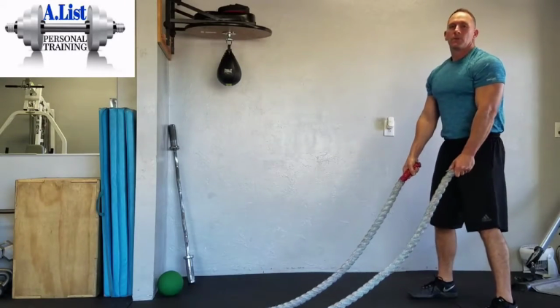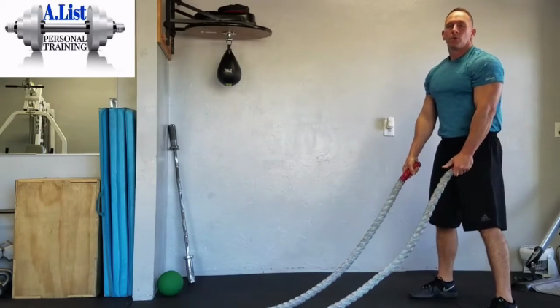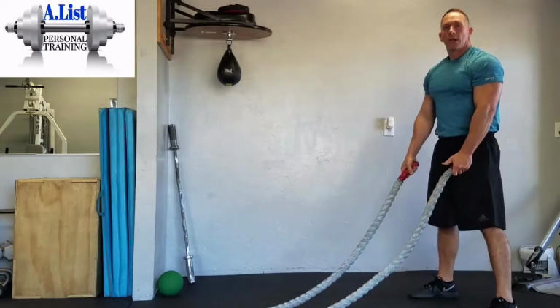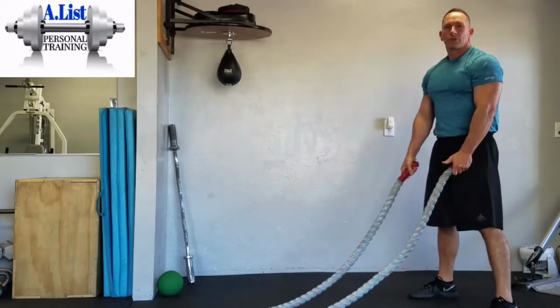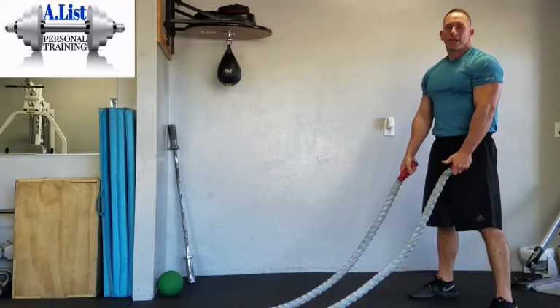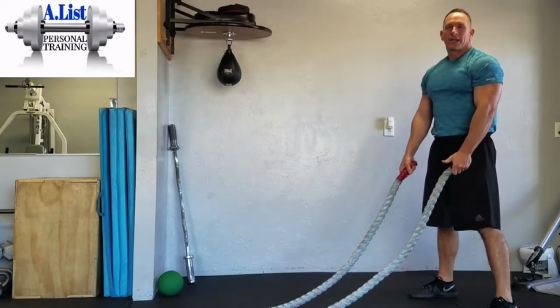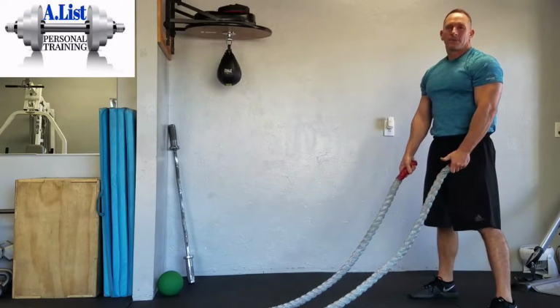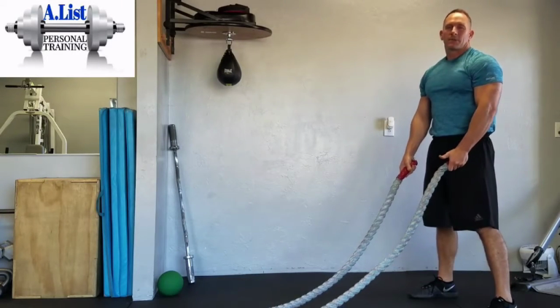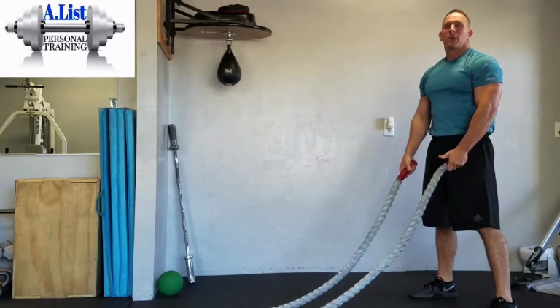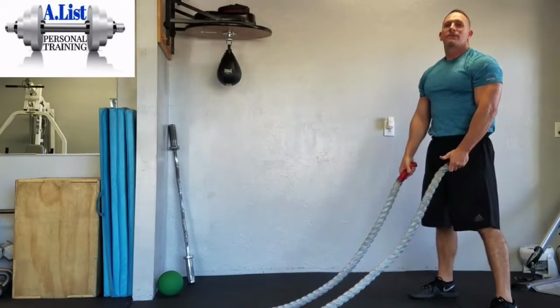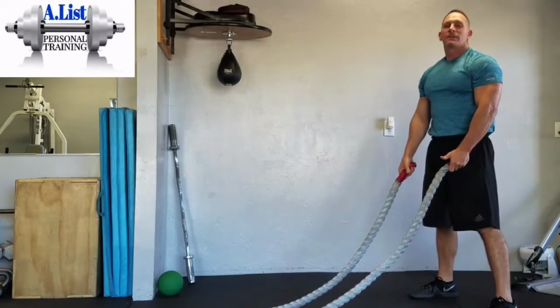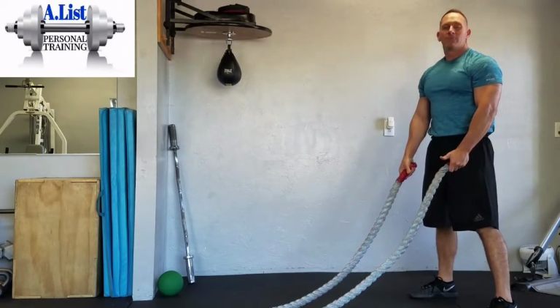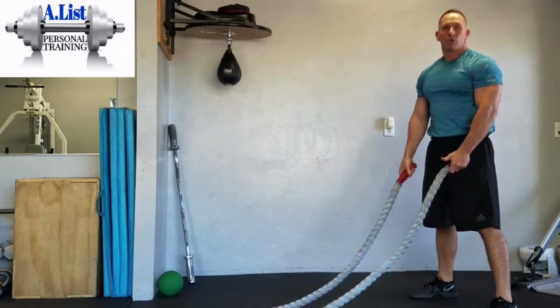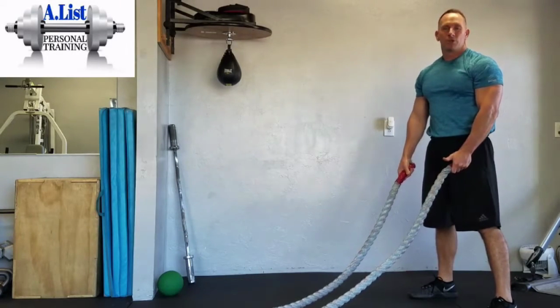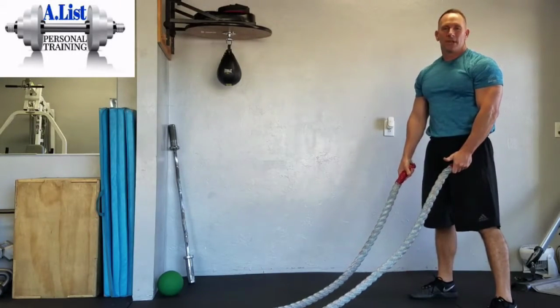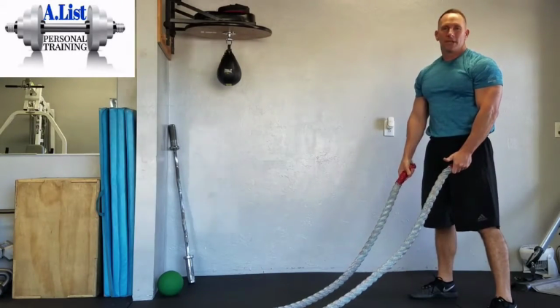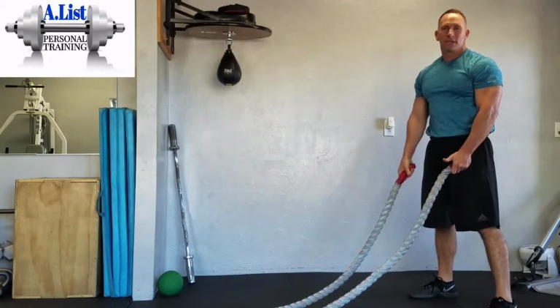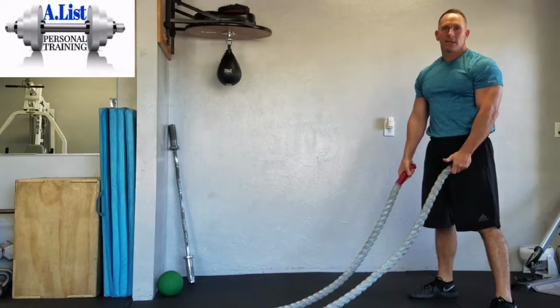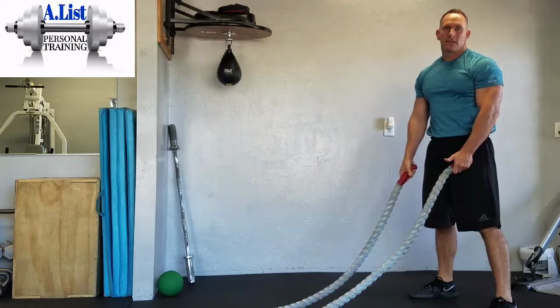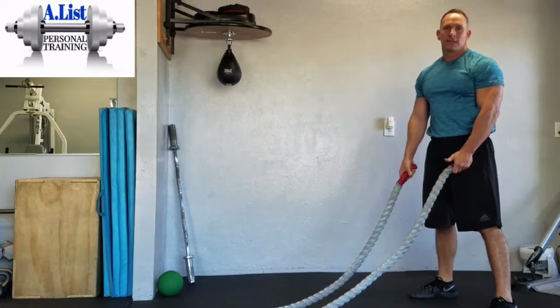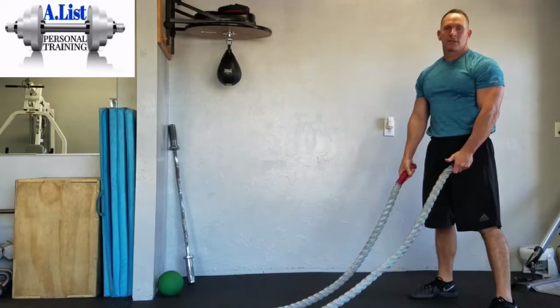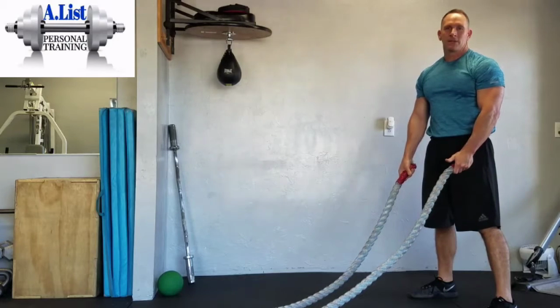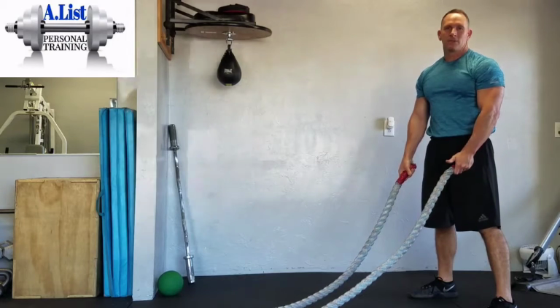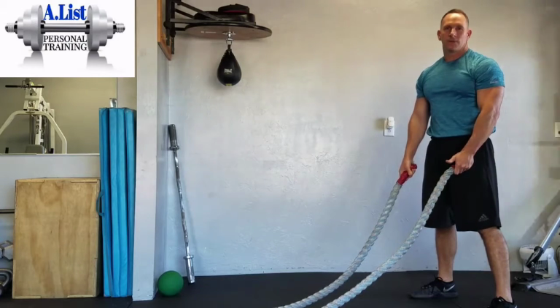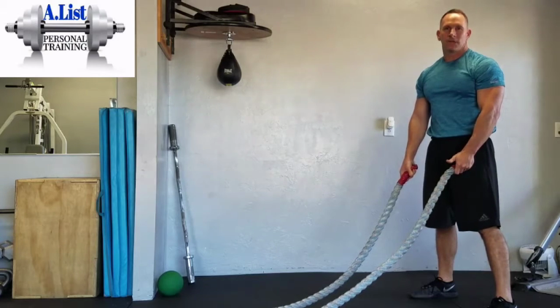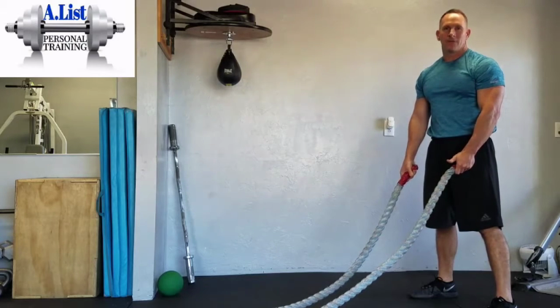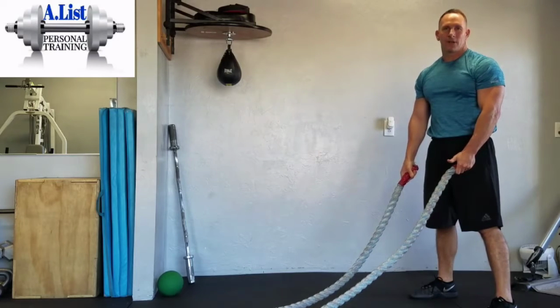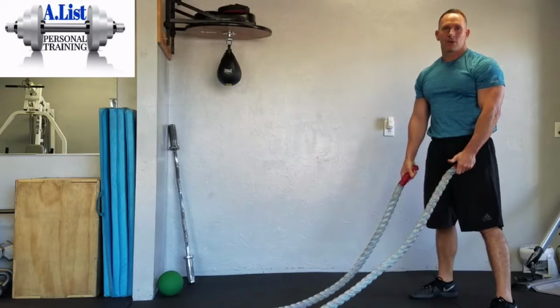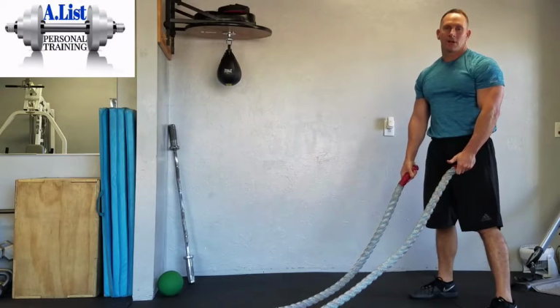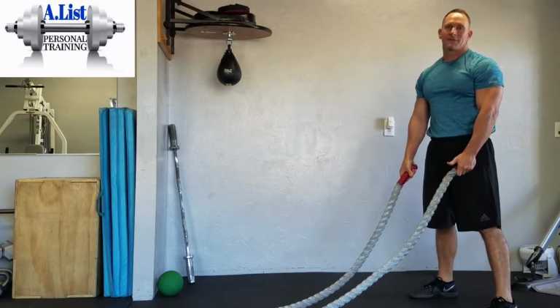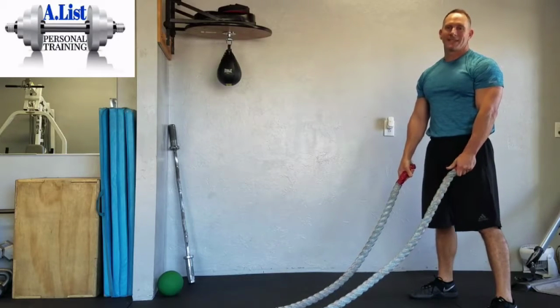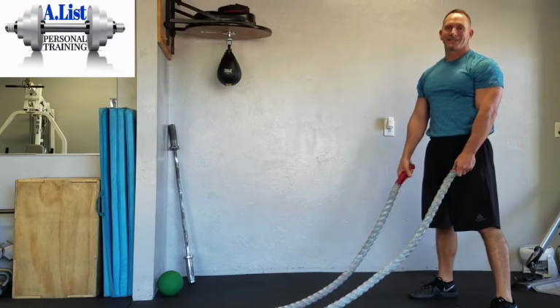You want to try to keep as quick a tempo as you can, and then continue for the given number of seconds.